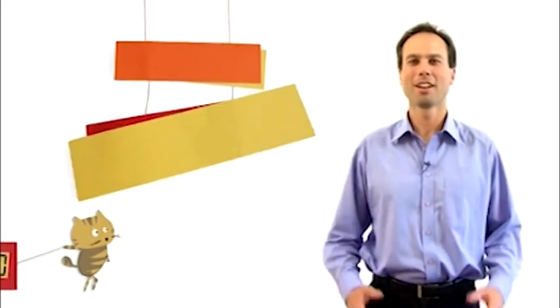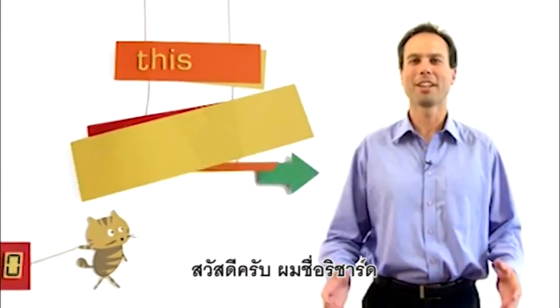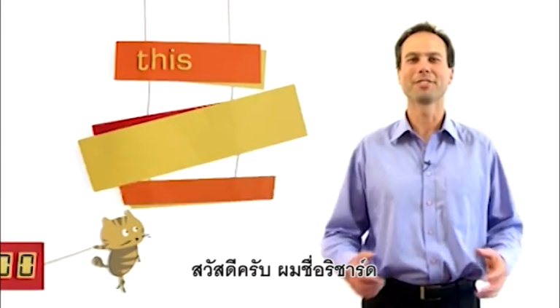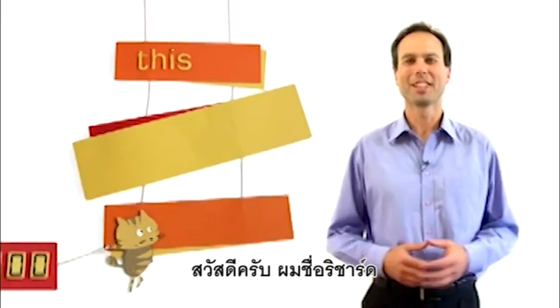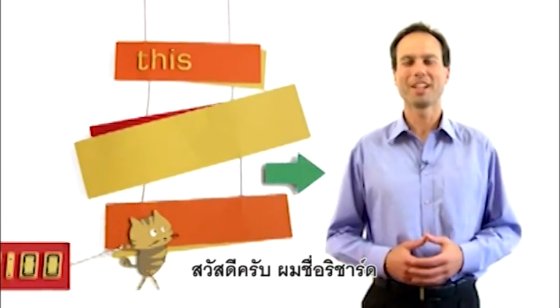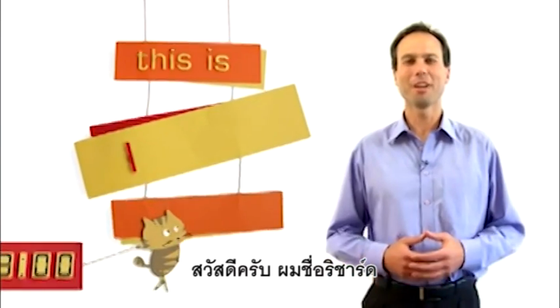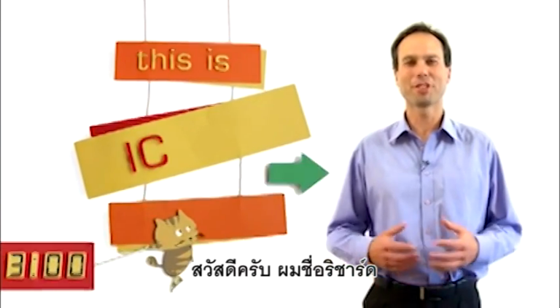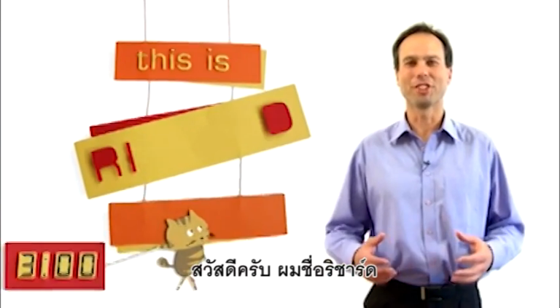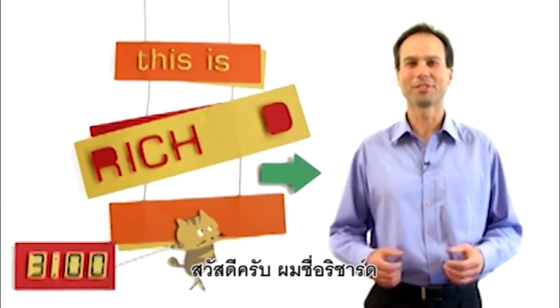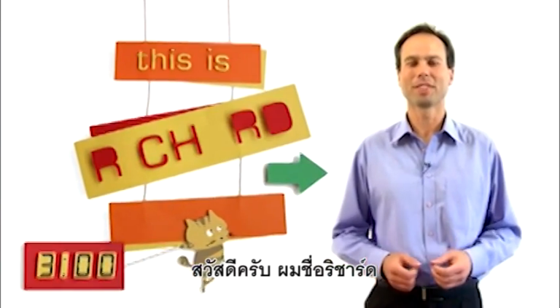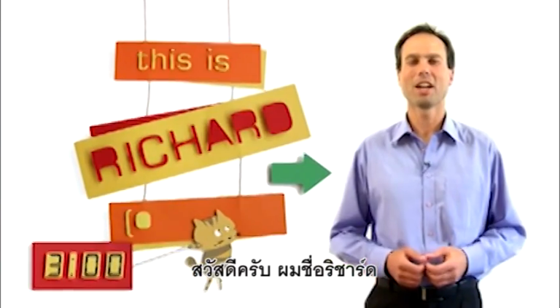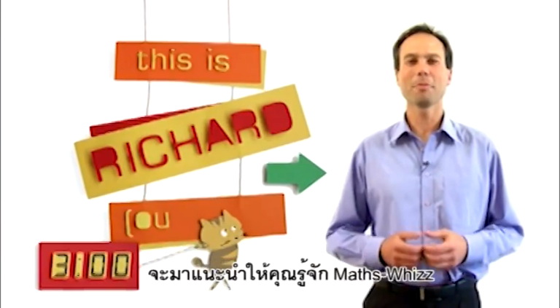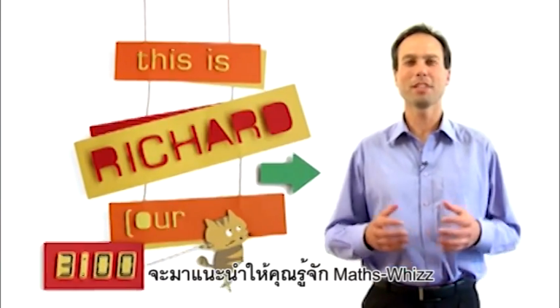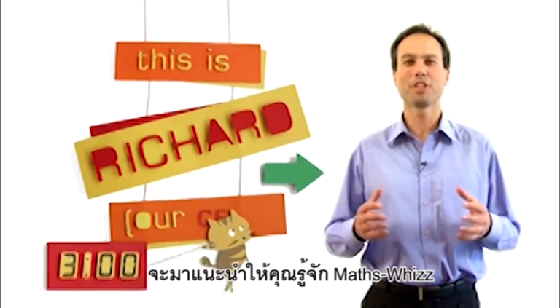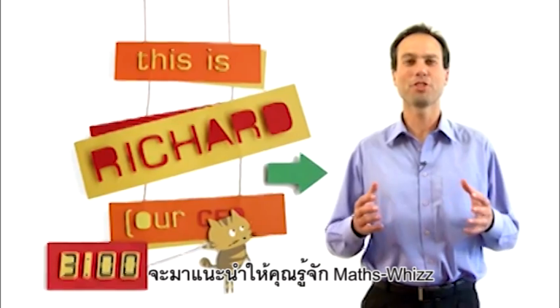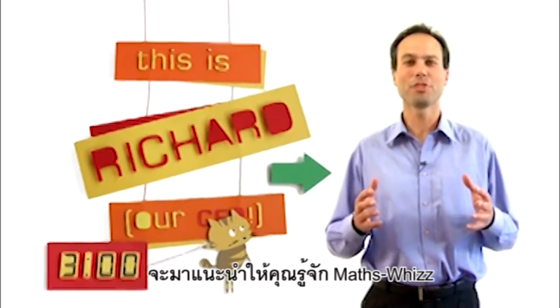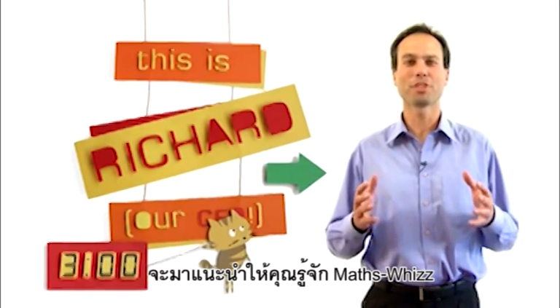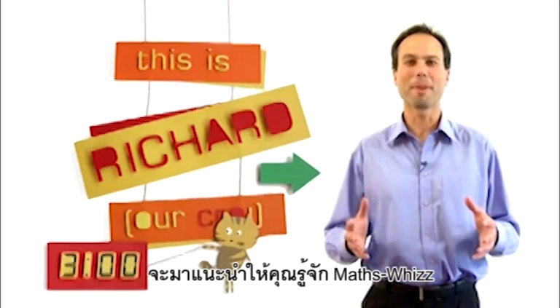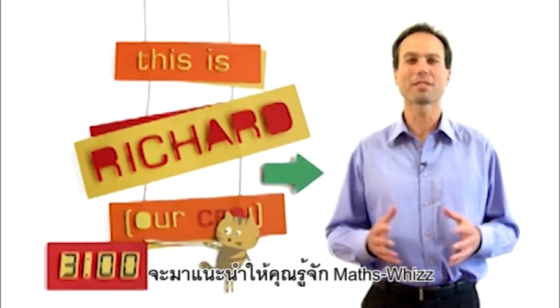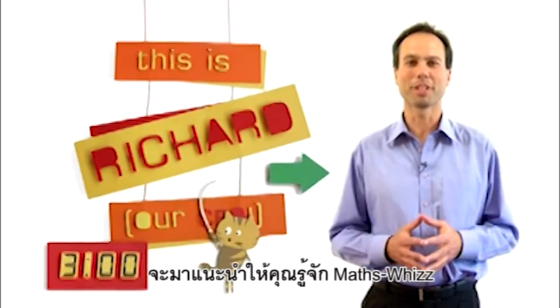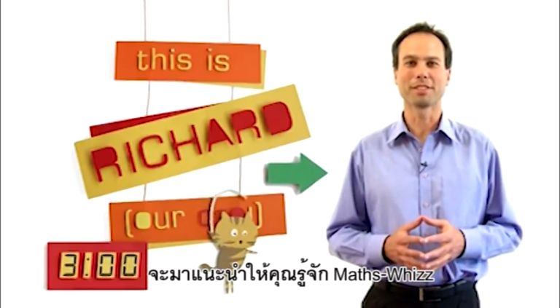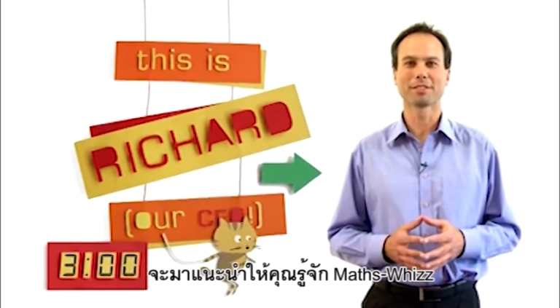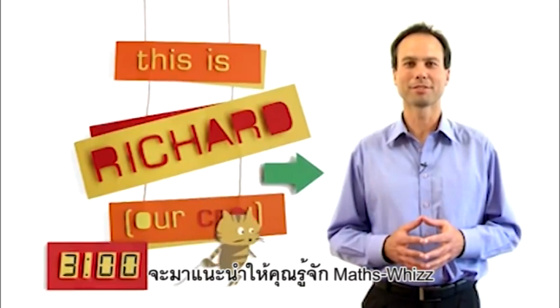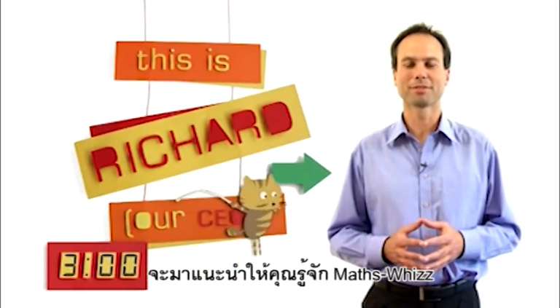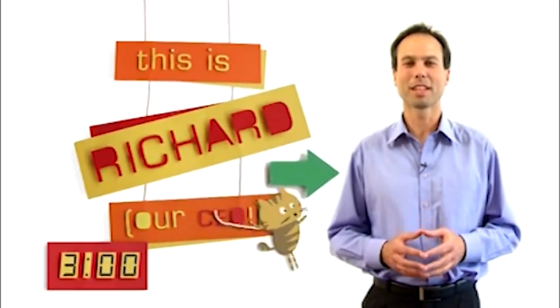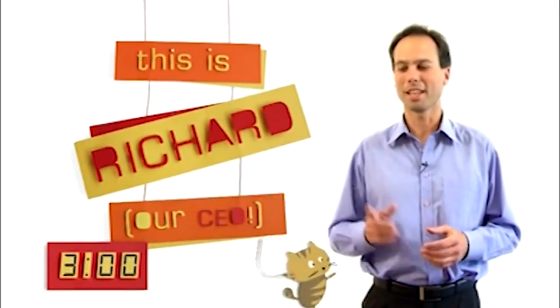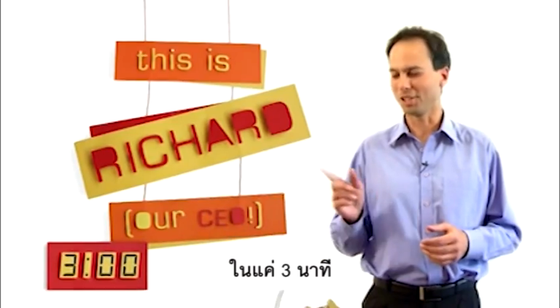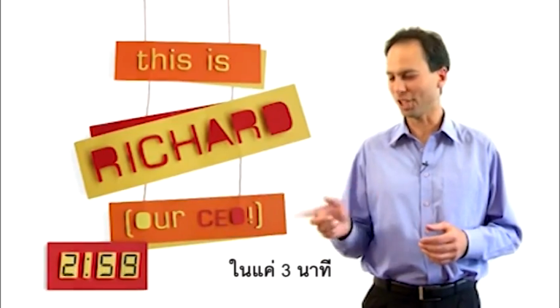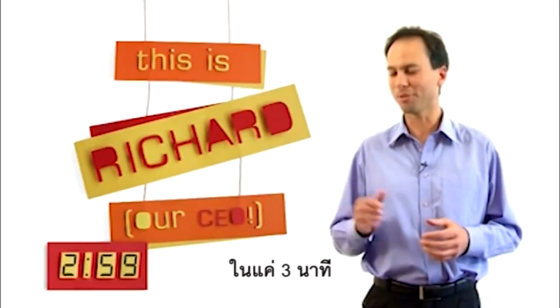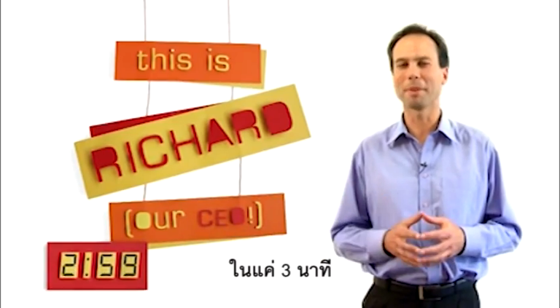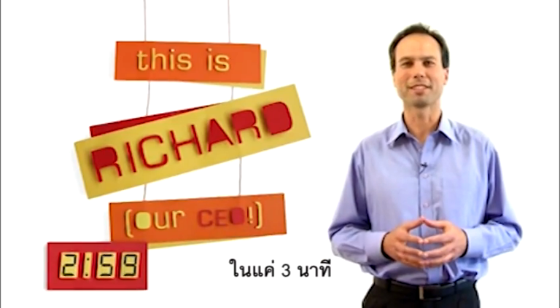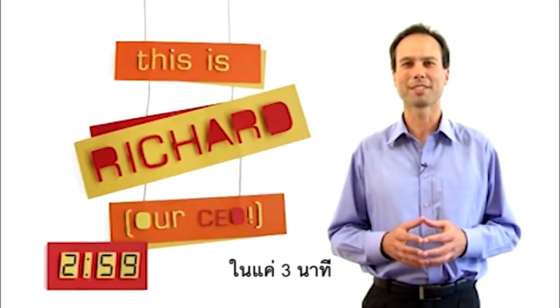Hi, I'm Richard. I'm here to introduce you to MathsWiz in just three minutes.